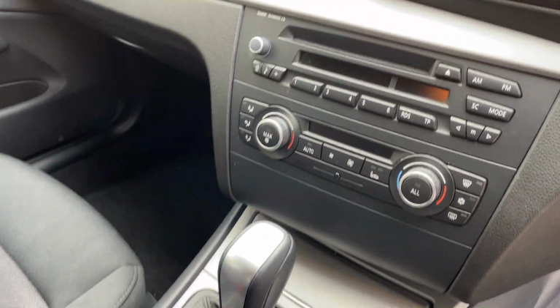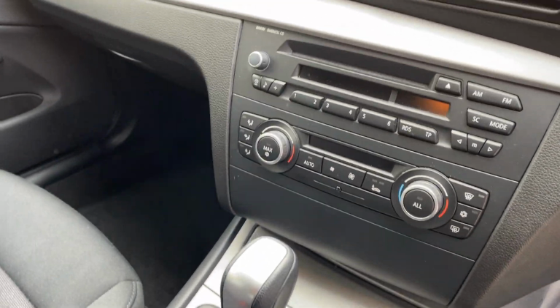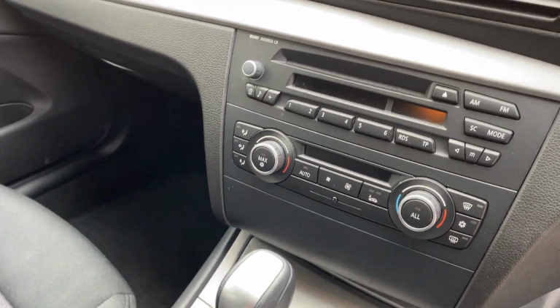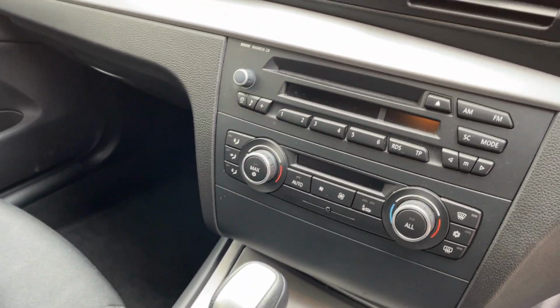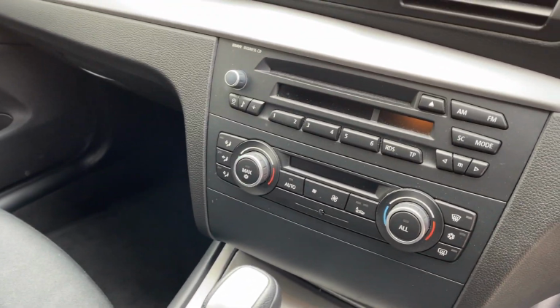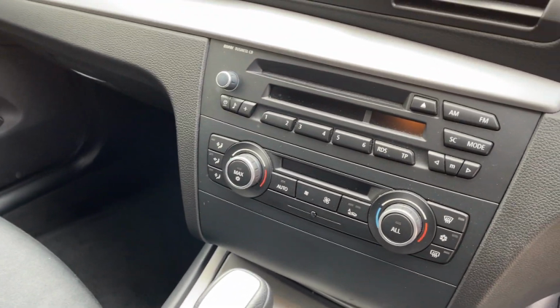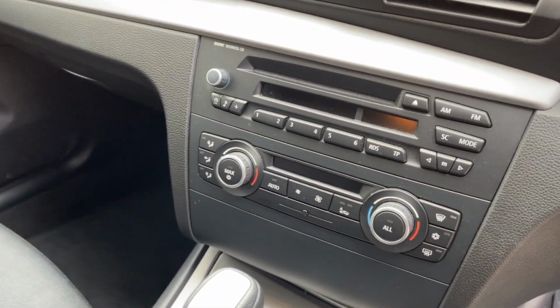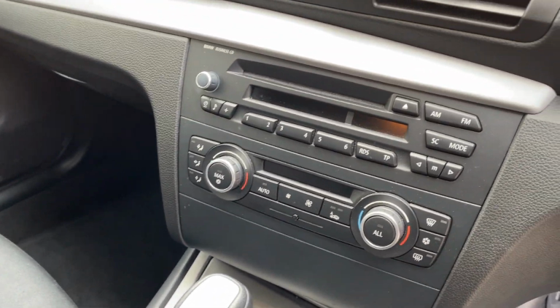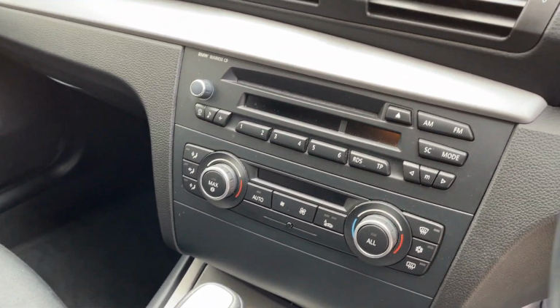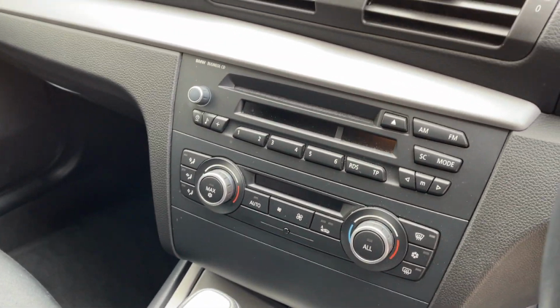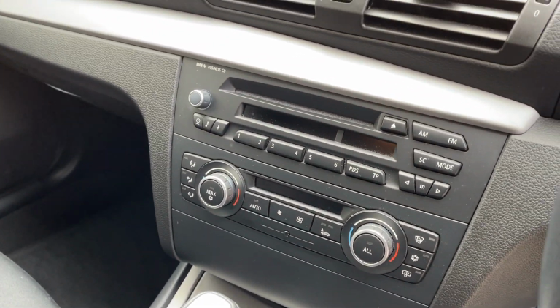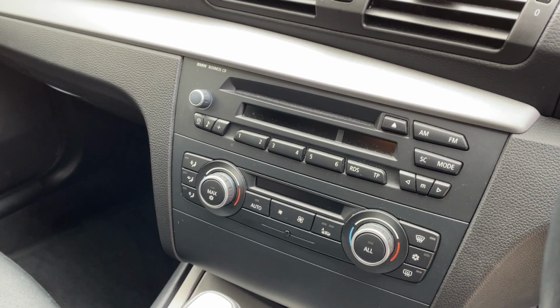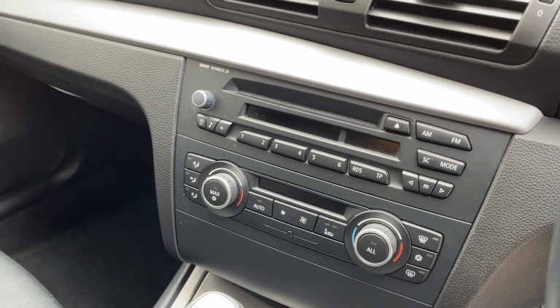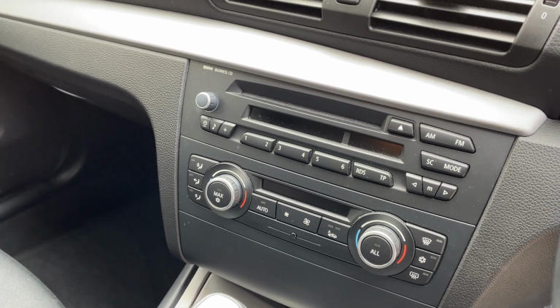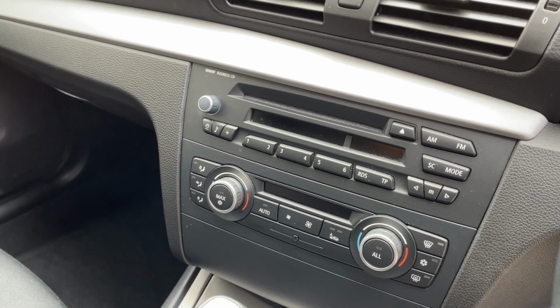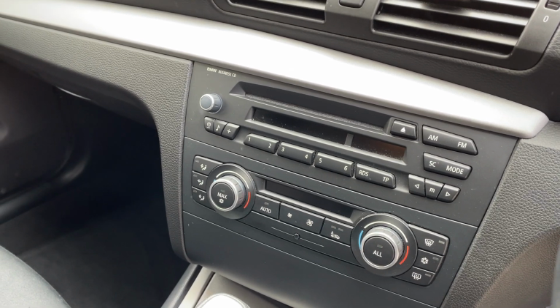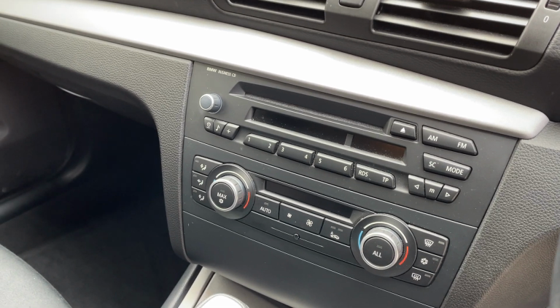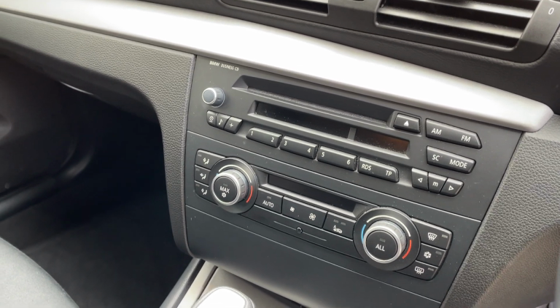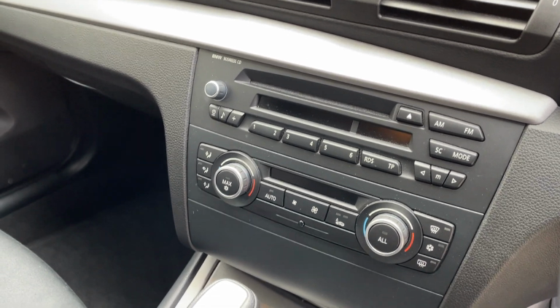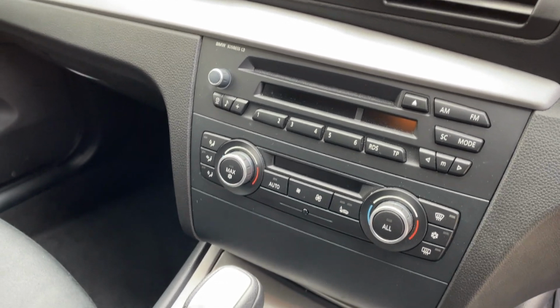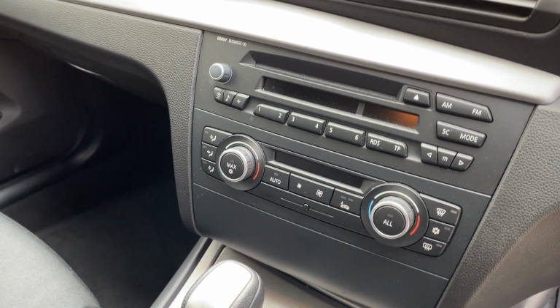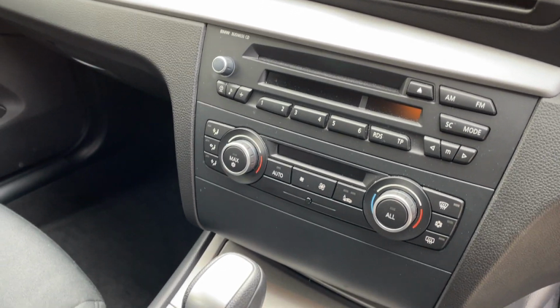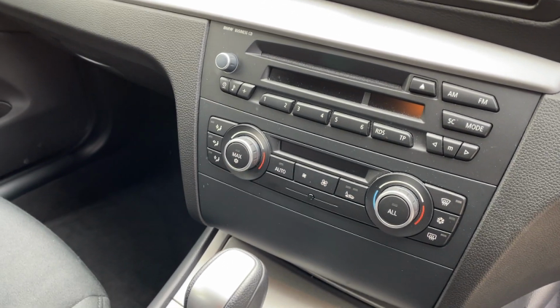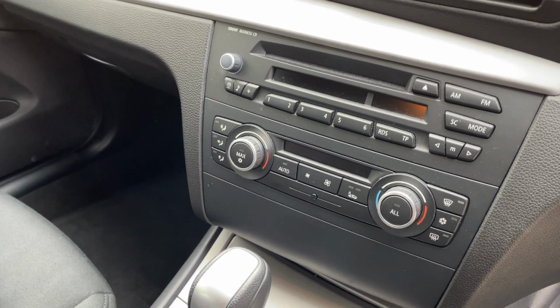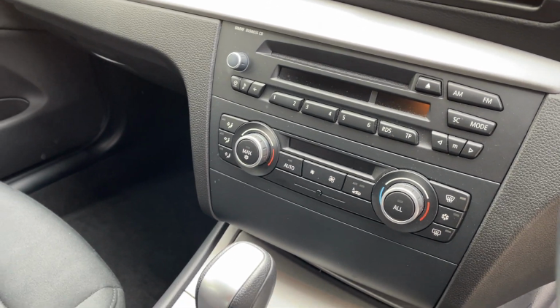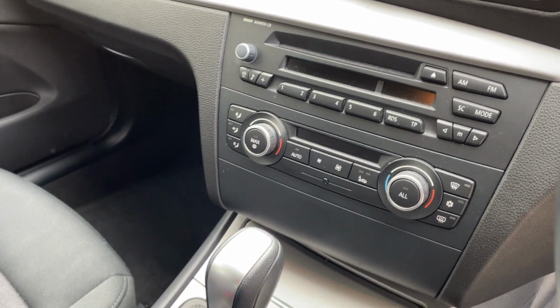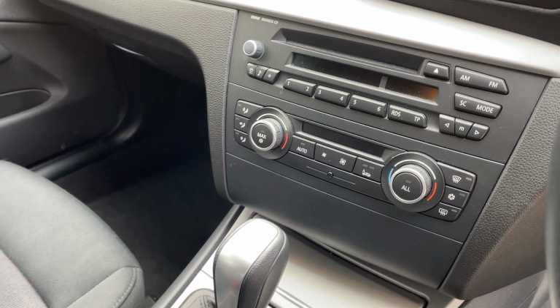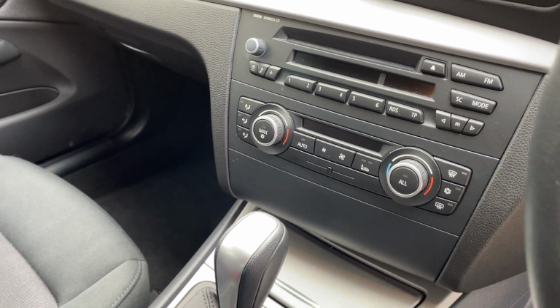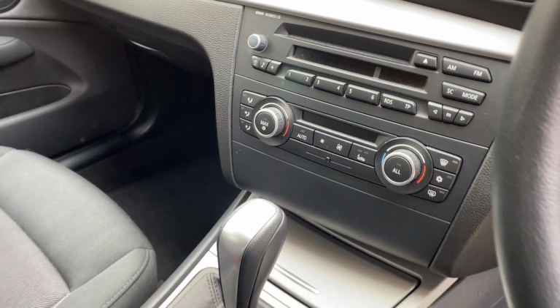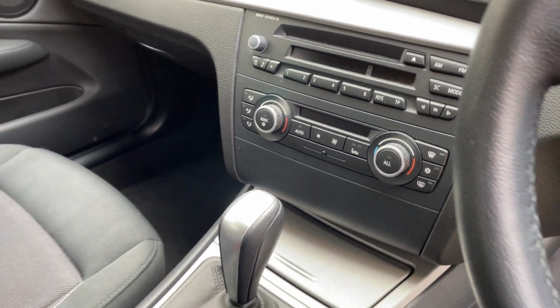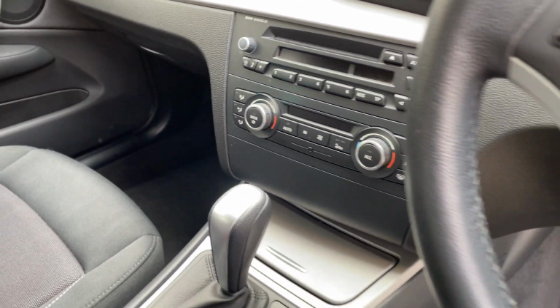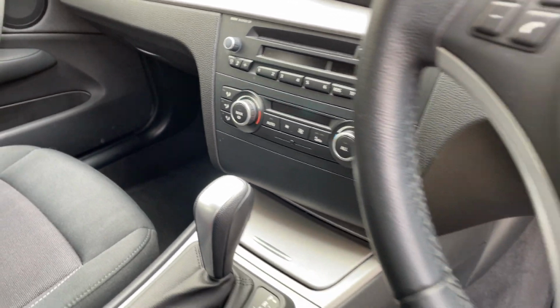Sport mode option, dual zone climate control, BMW CD, Aircom, etc.